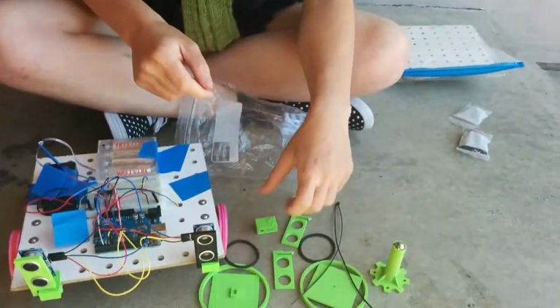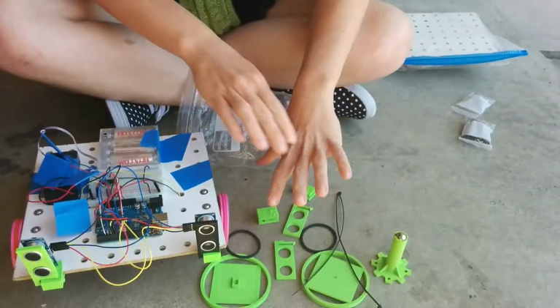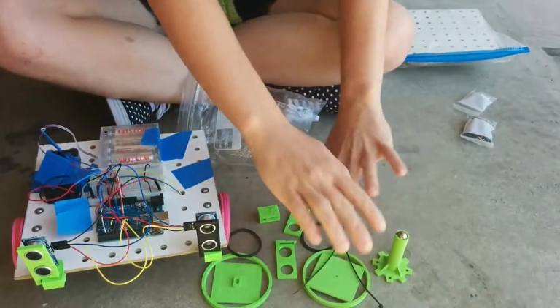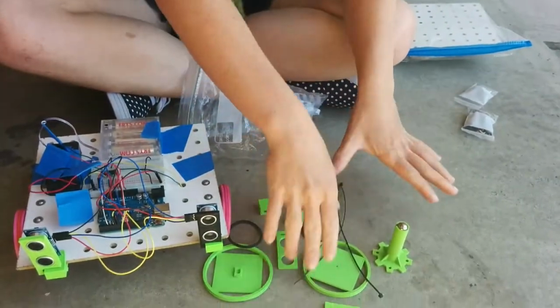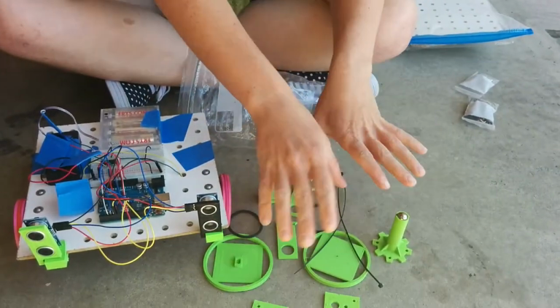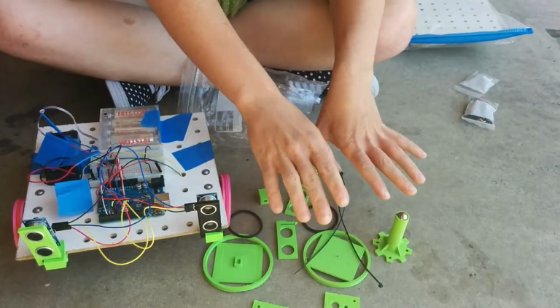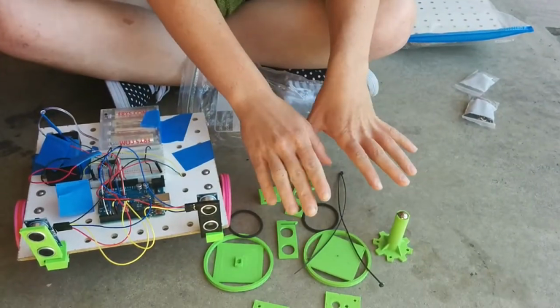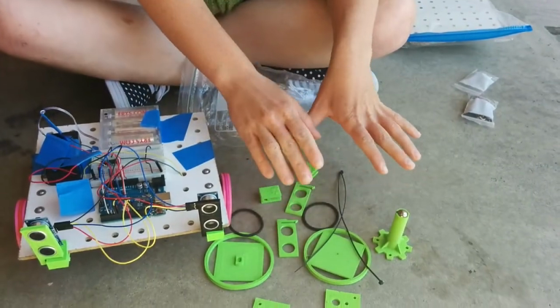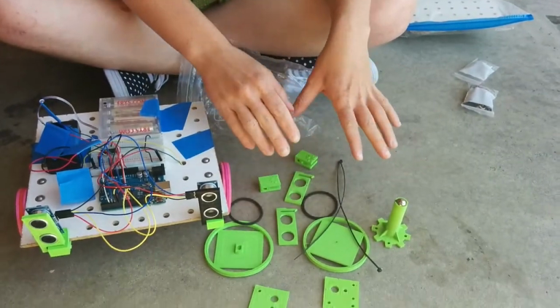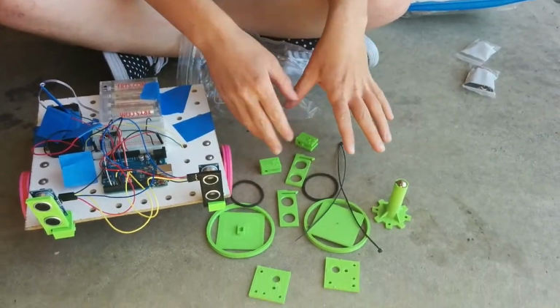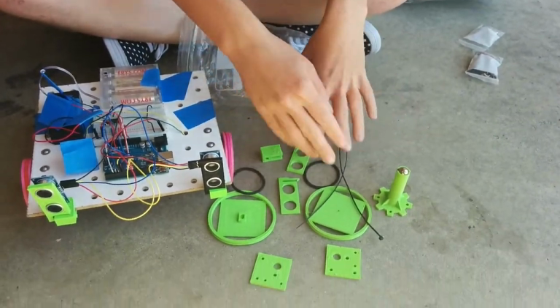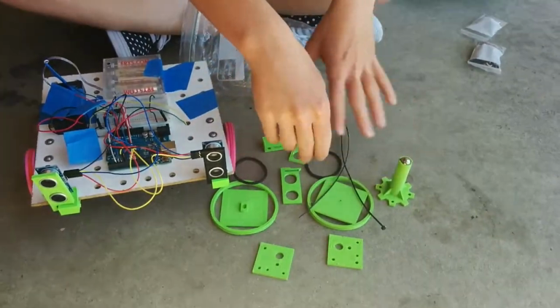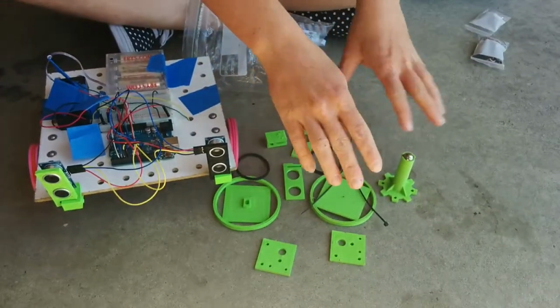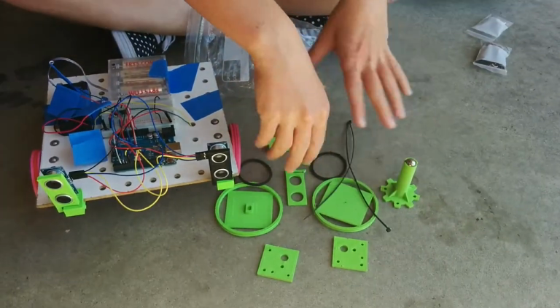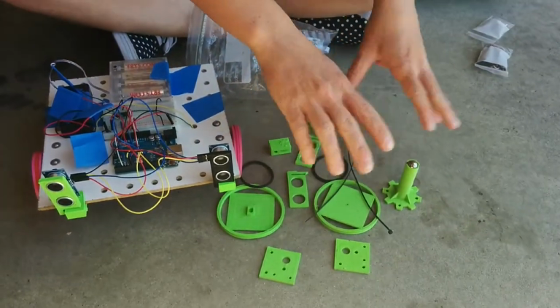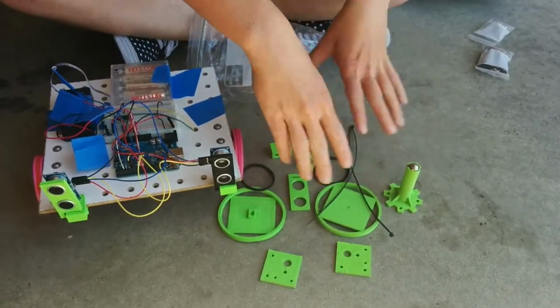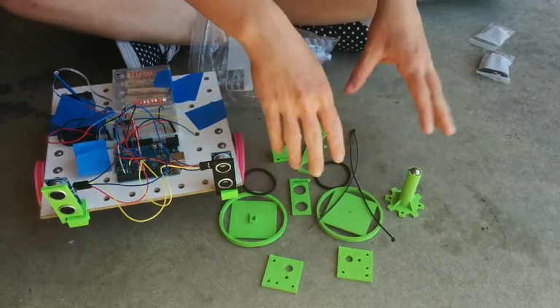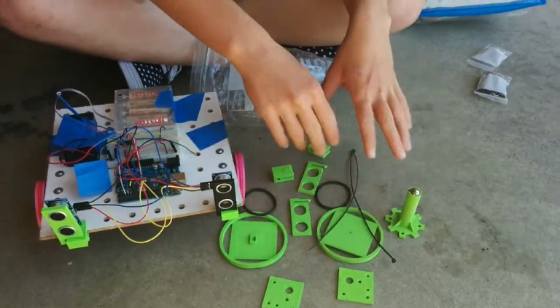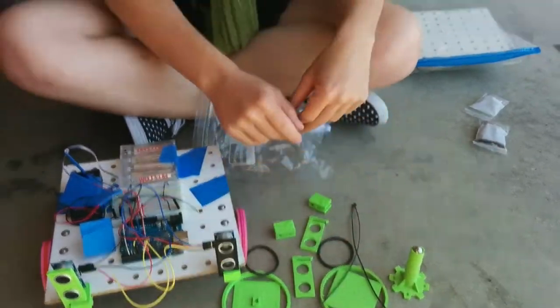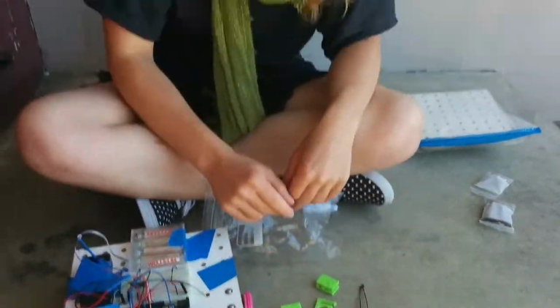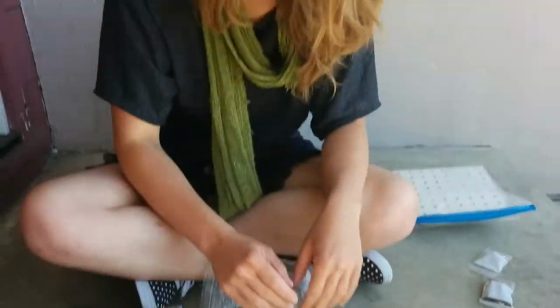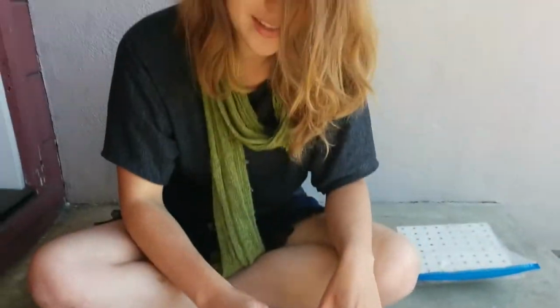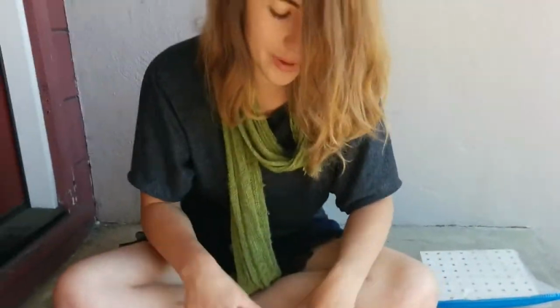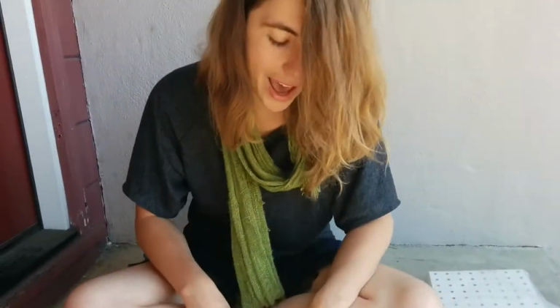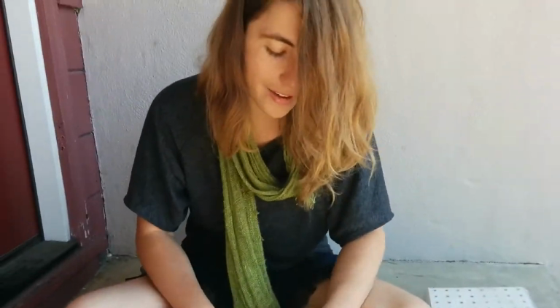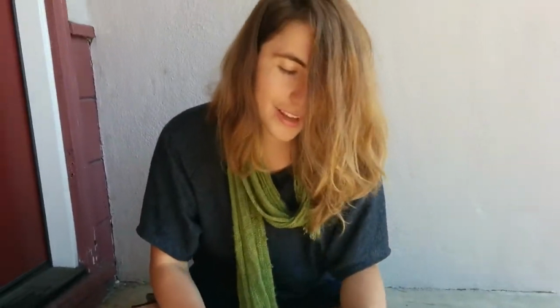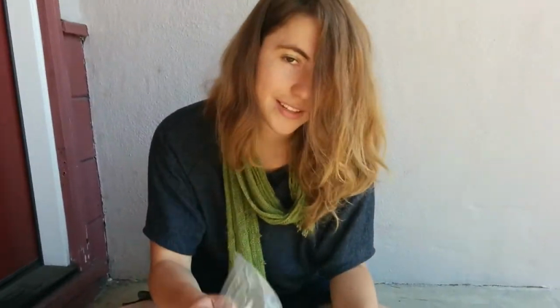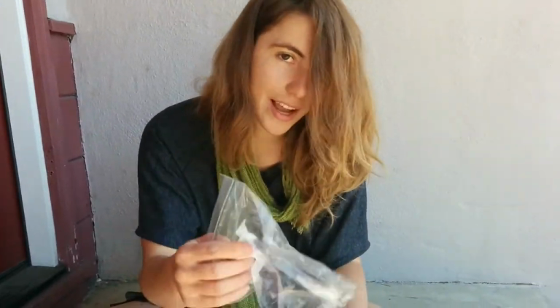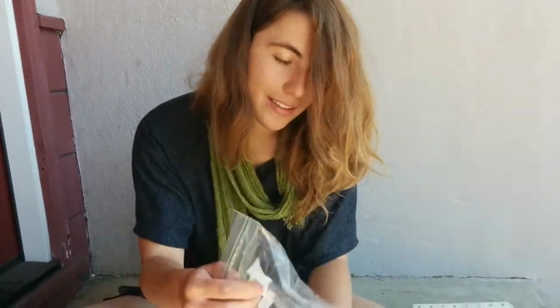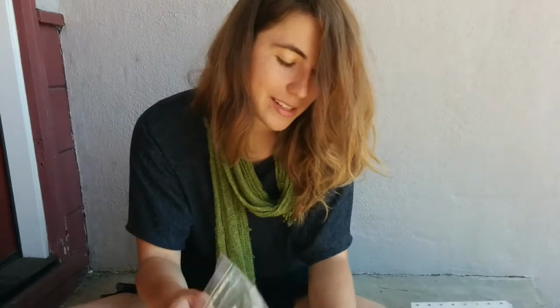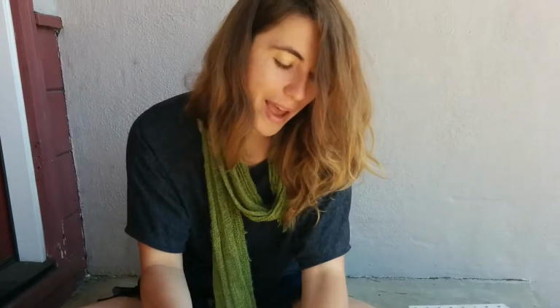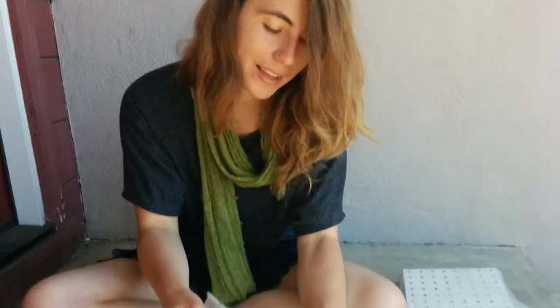So those are the printed parts and other odds and ends that we have inside this deck.